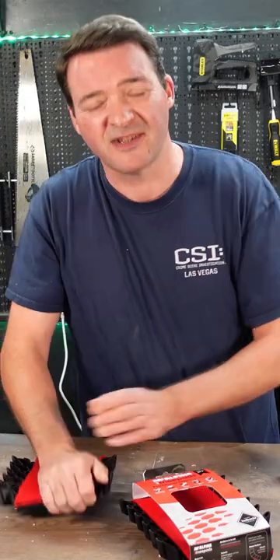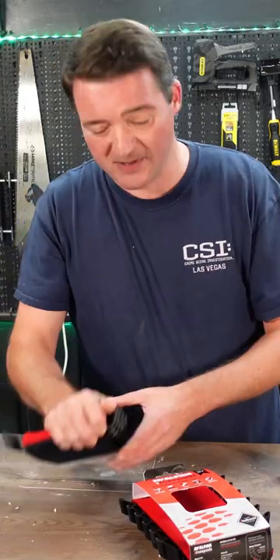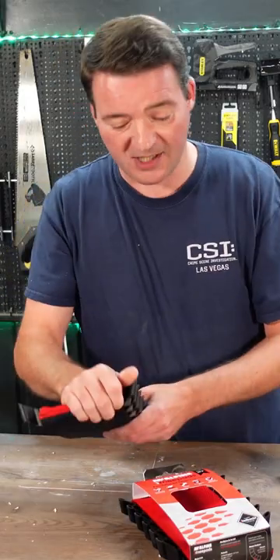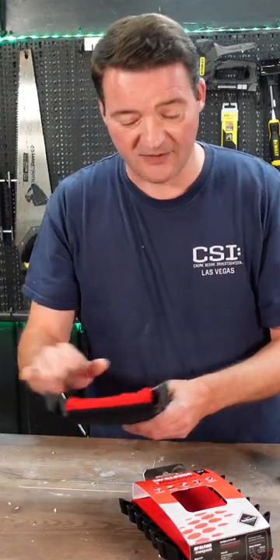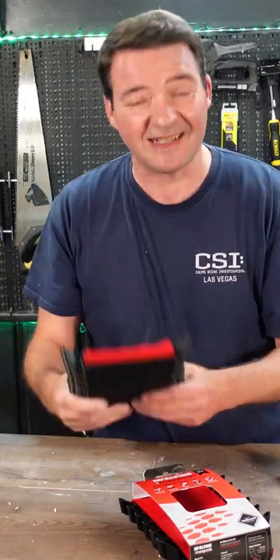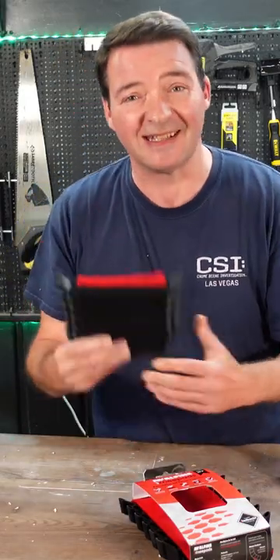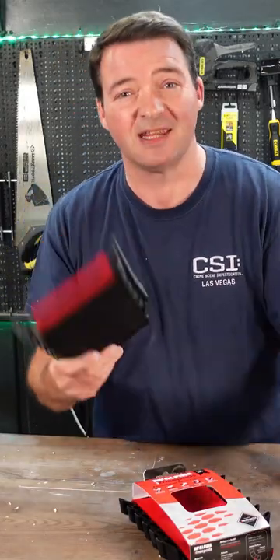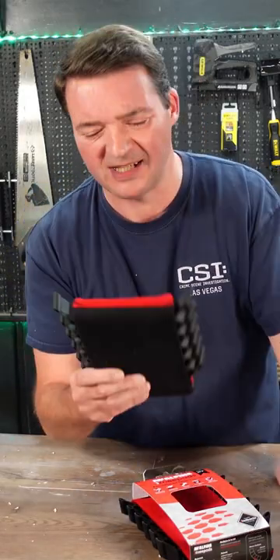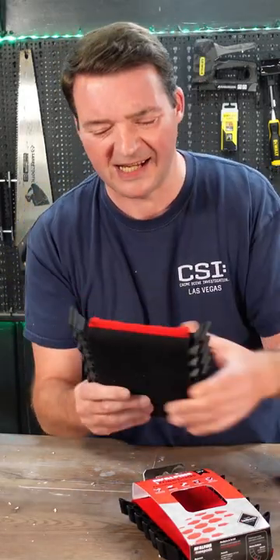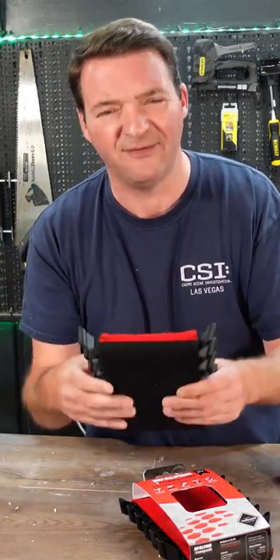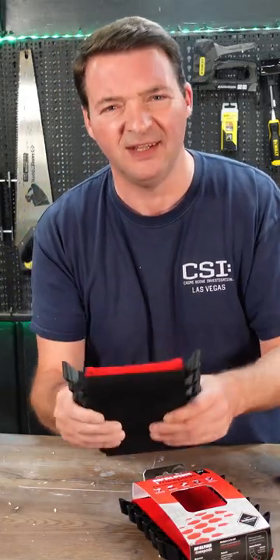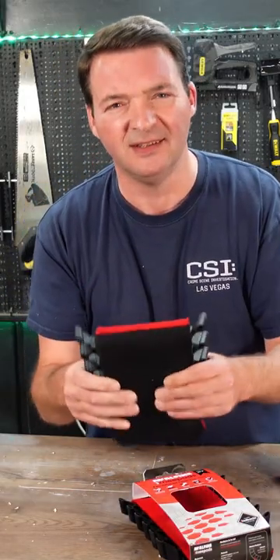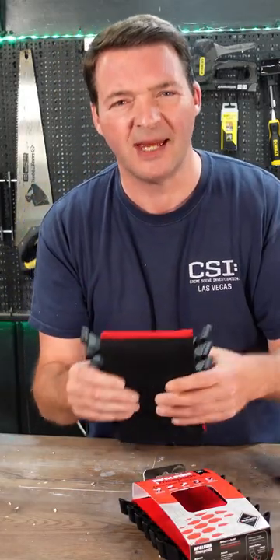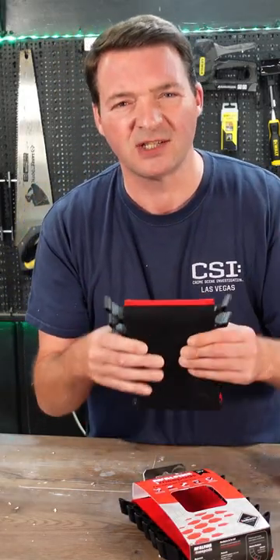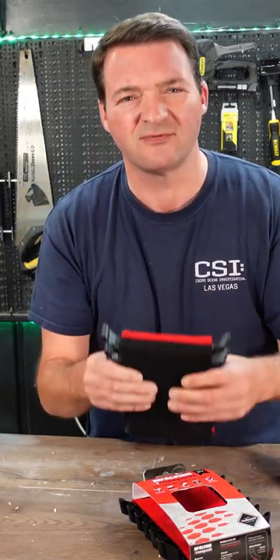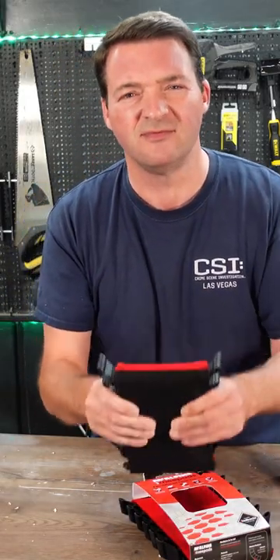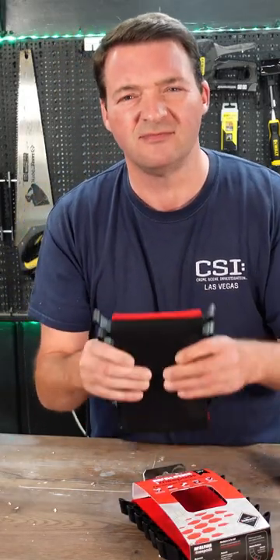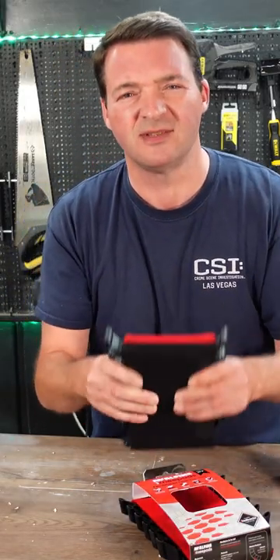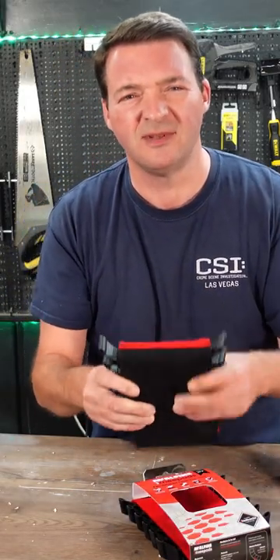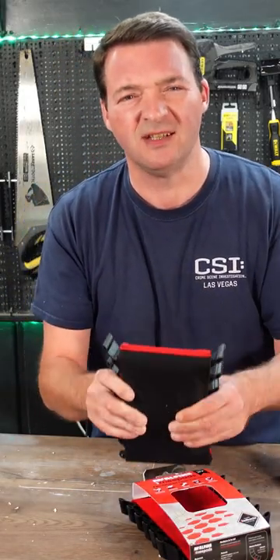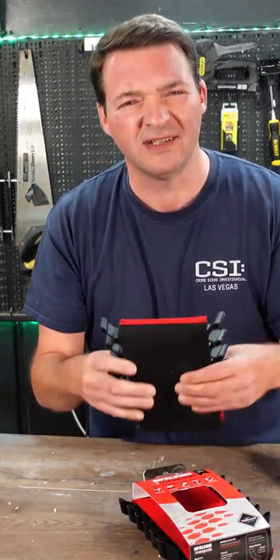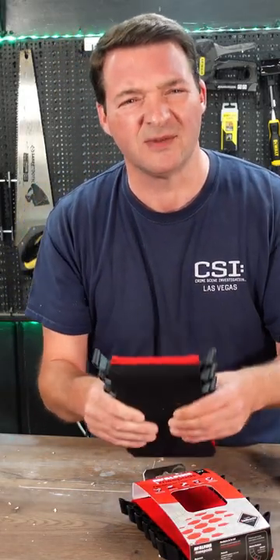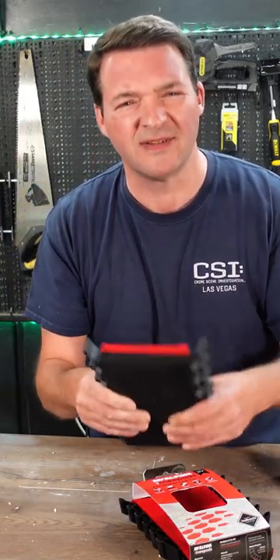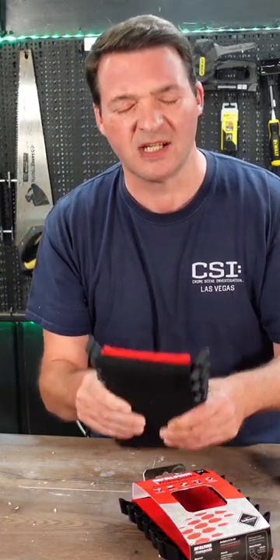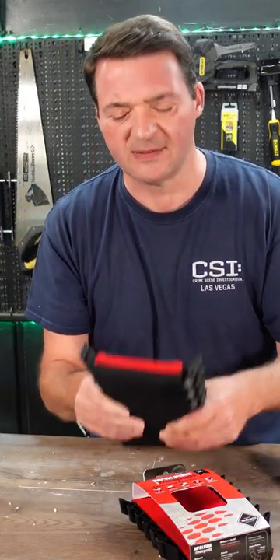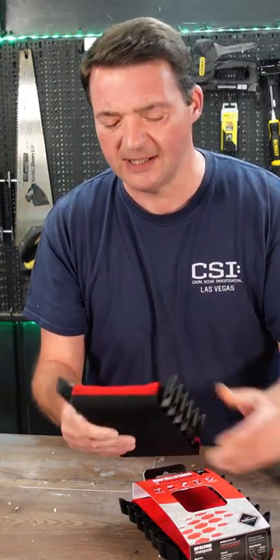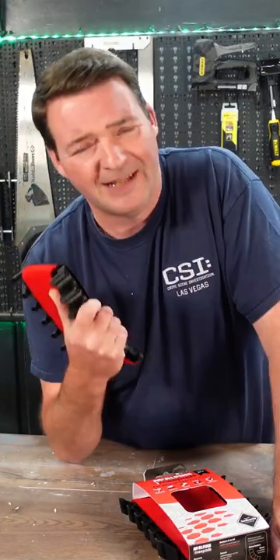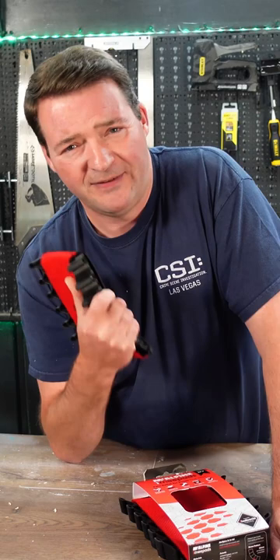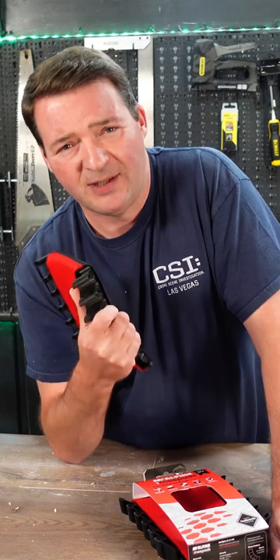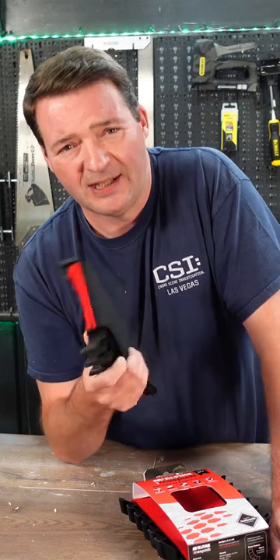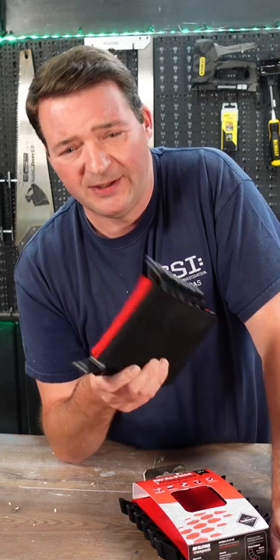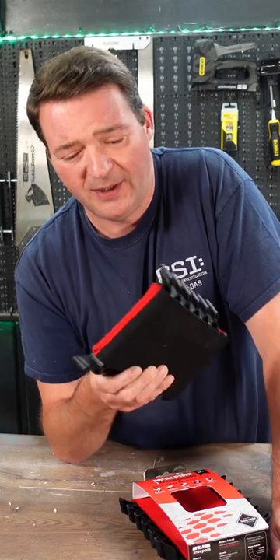First impression of them, I didn't like them. I can actually feel the mesh through into my knee, and that wasn't very comfortable. But that very, very quickly went away.